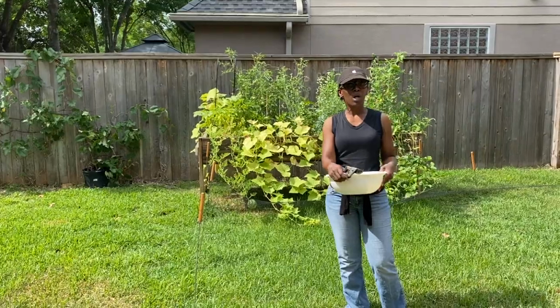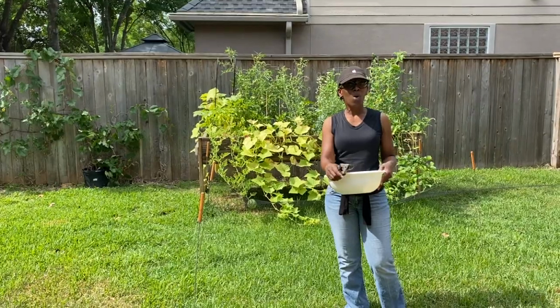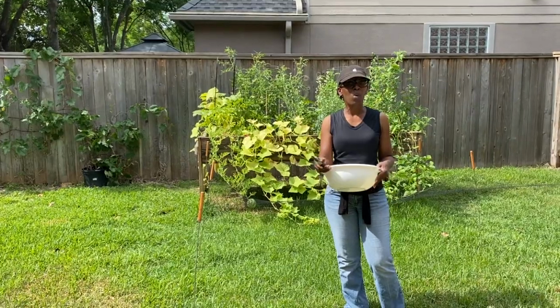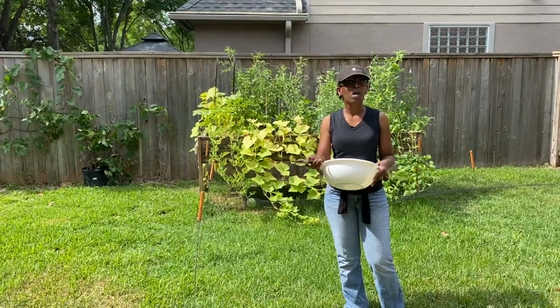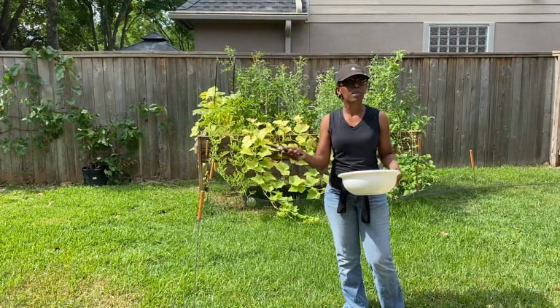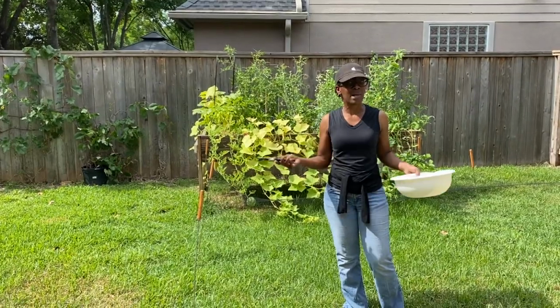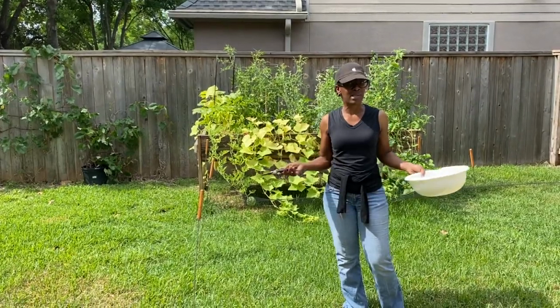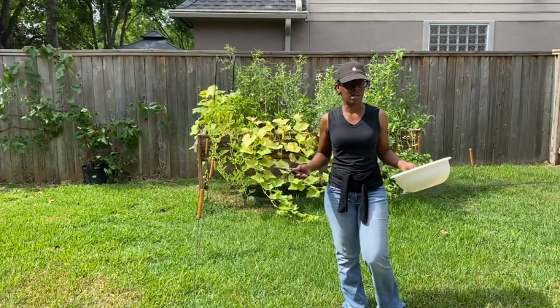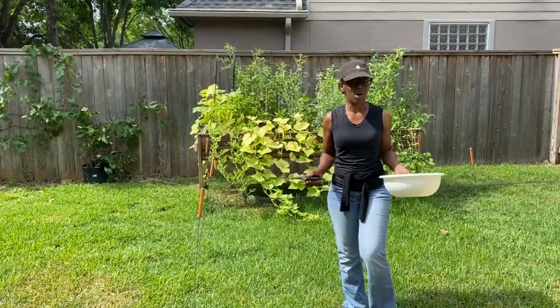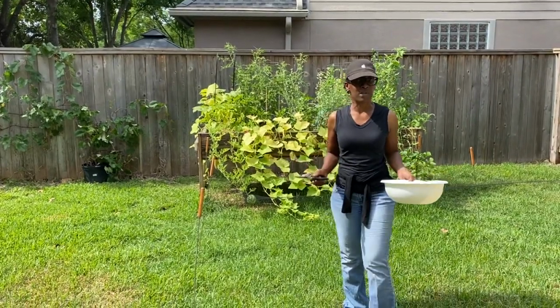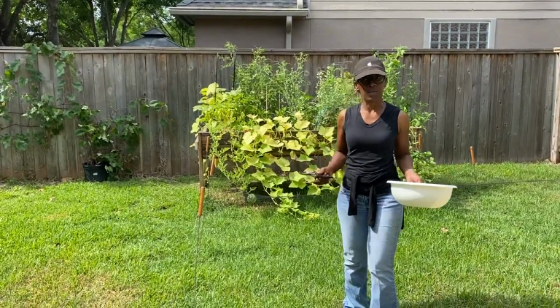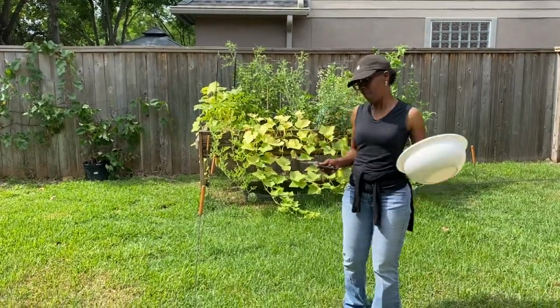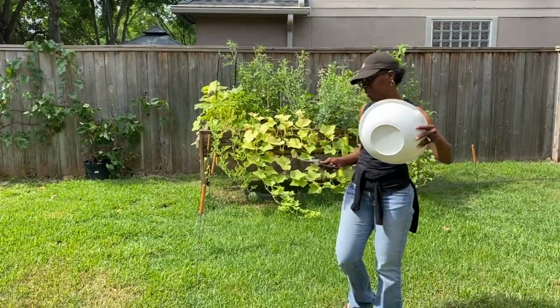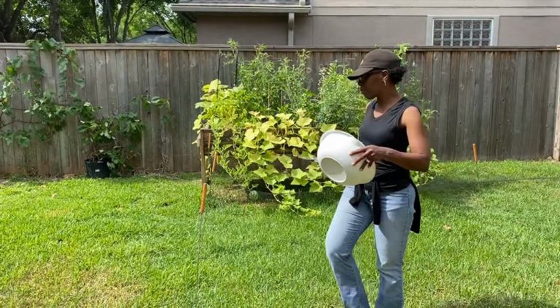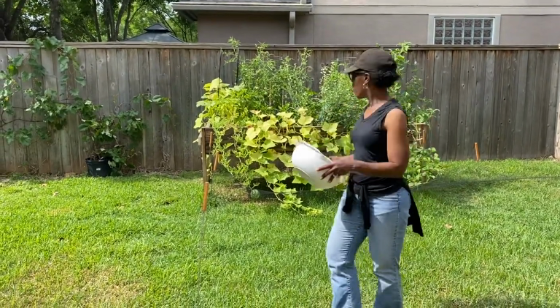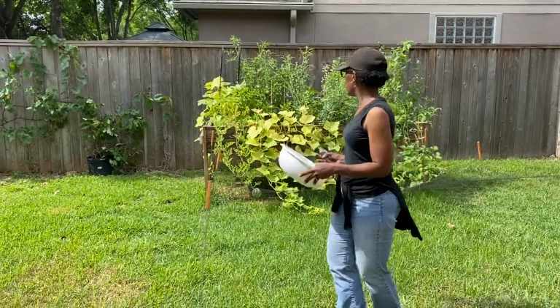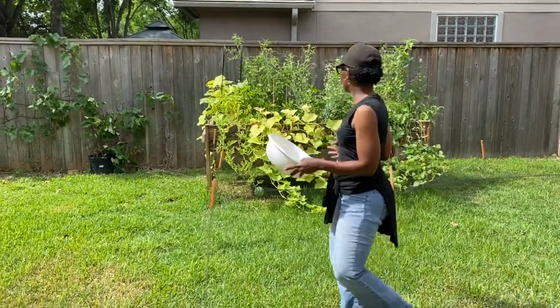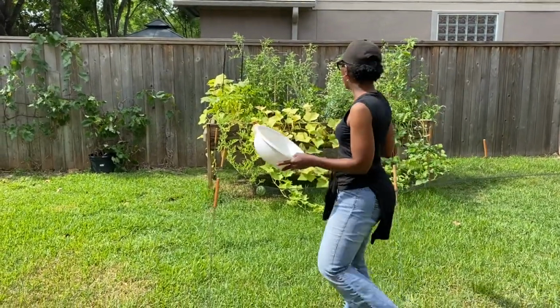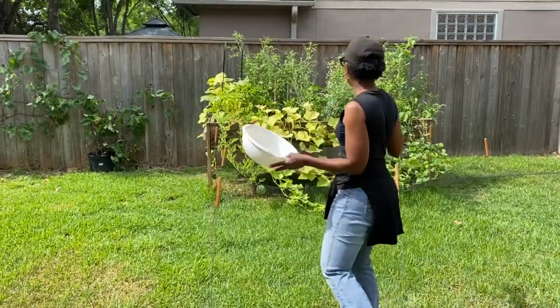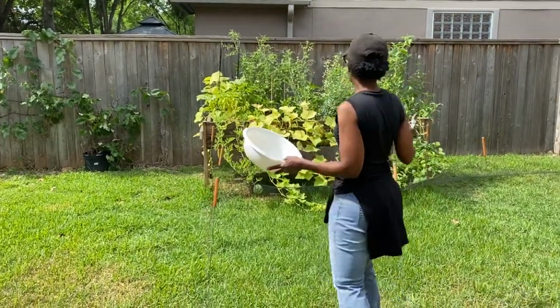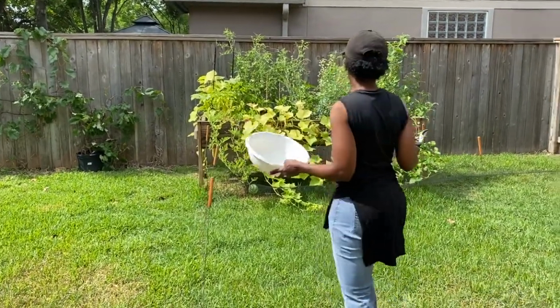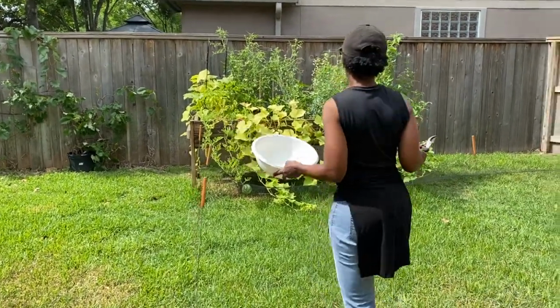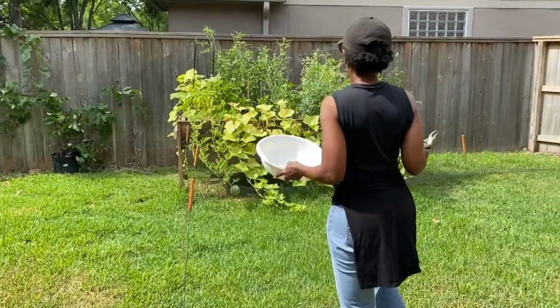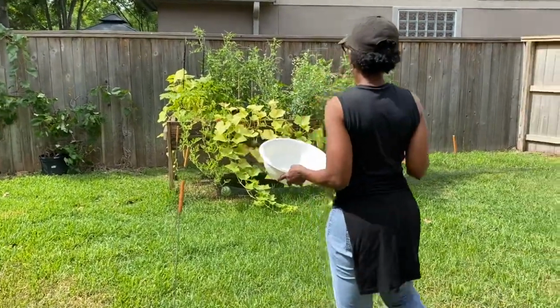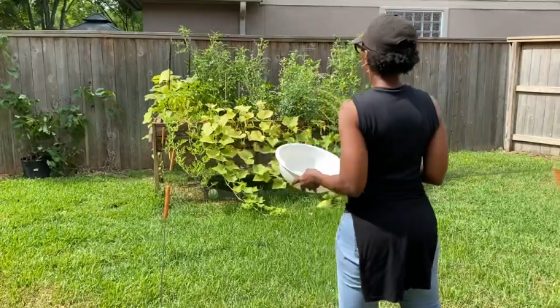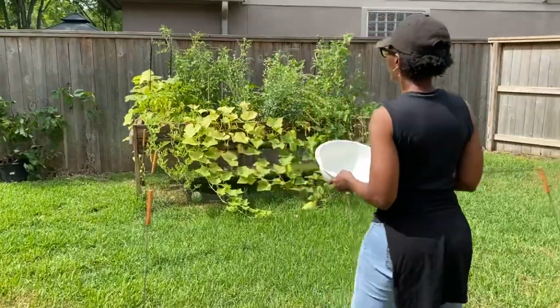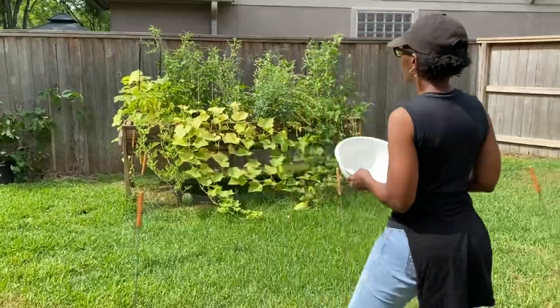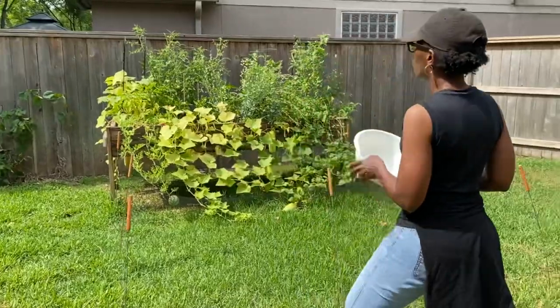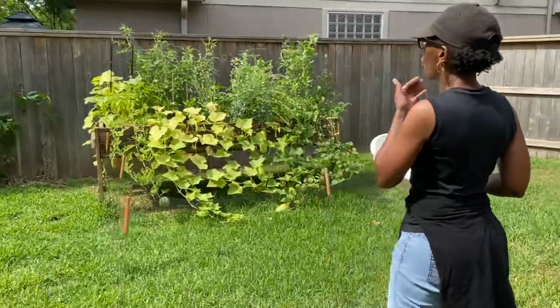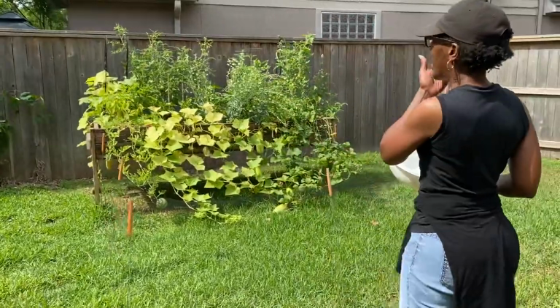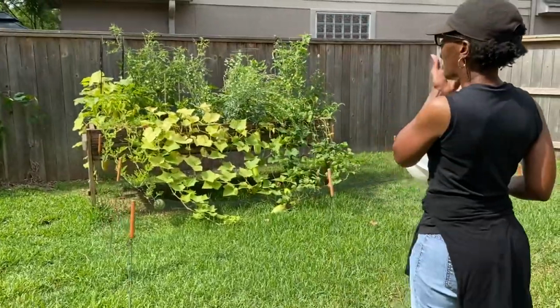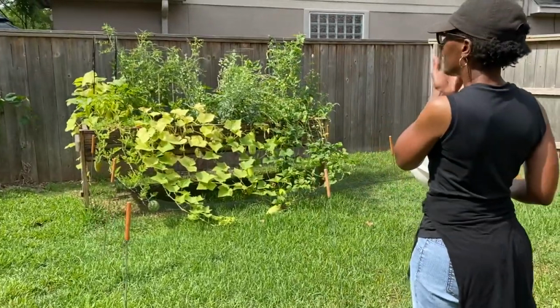Hello and welcome to my second harvest. Come on into my garden. As you can see, things have grown quite nicely.